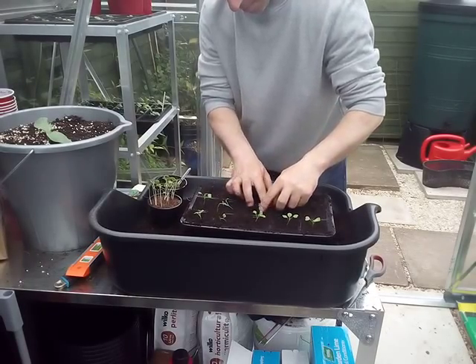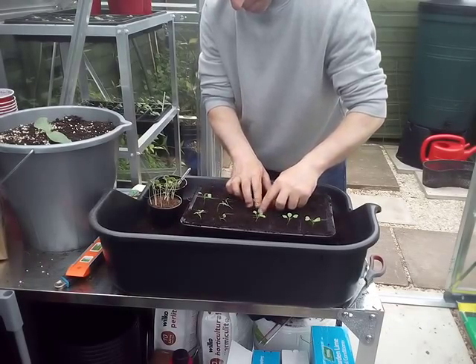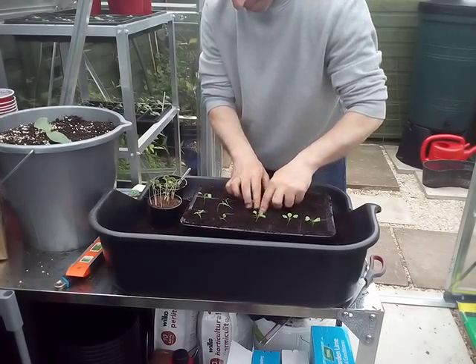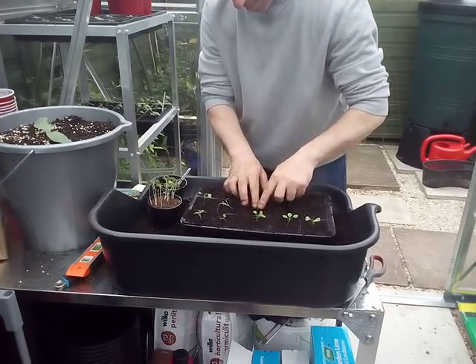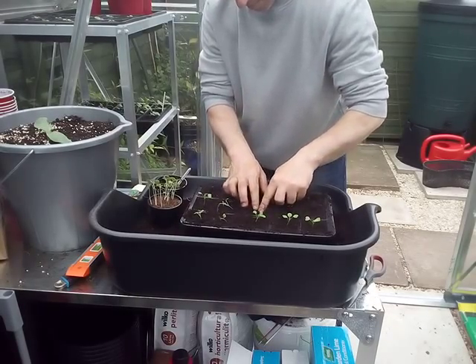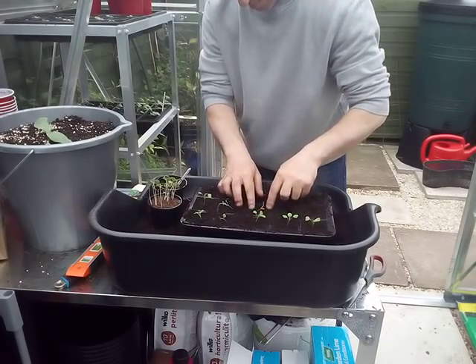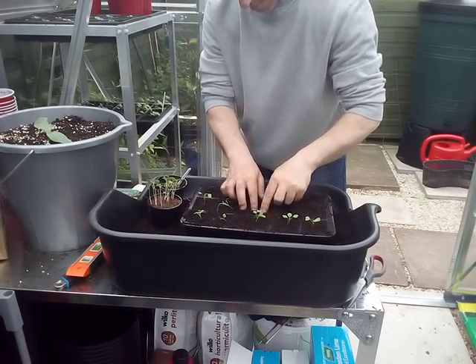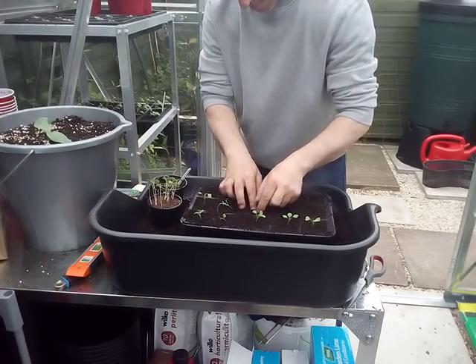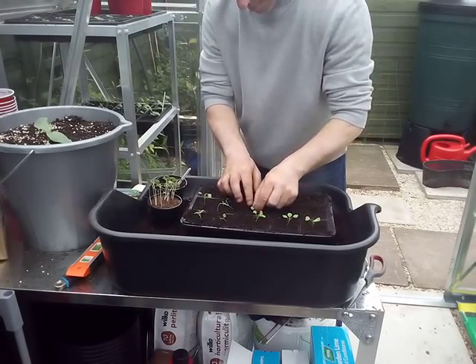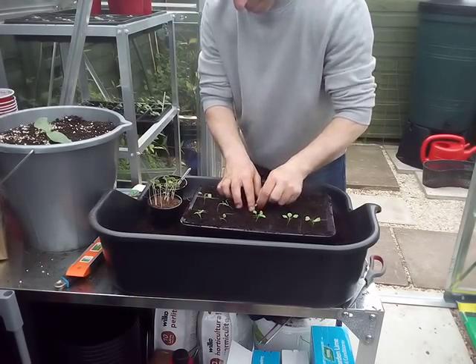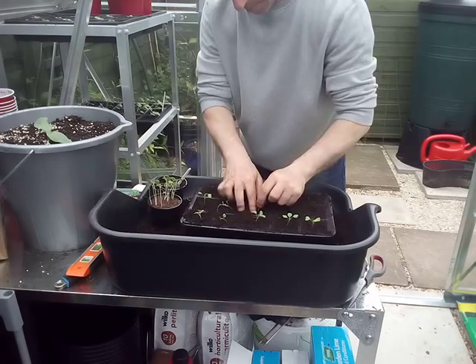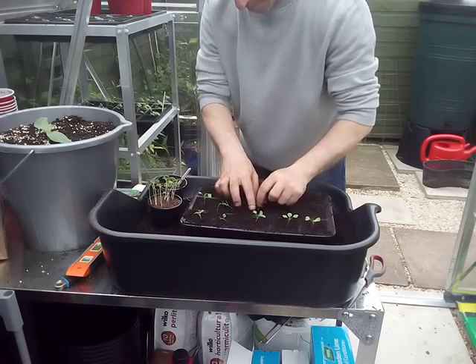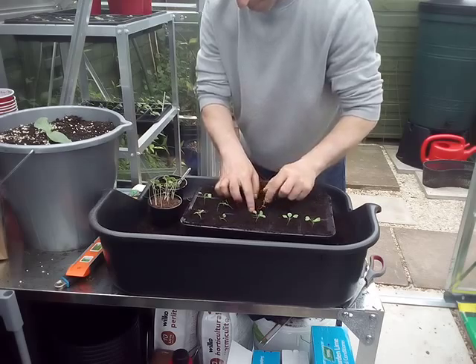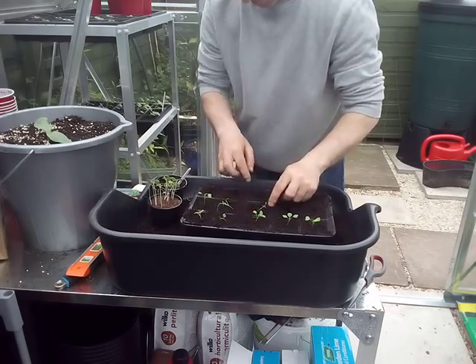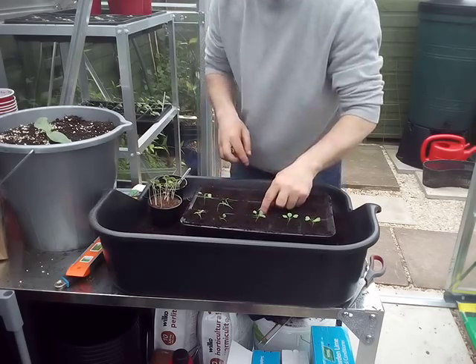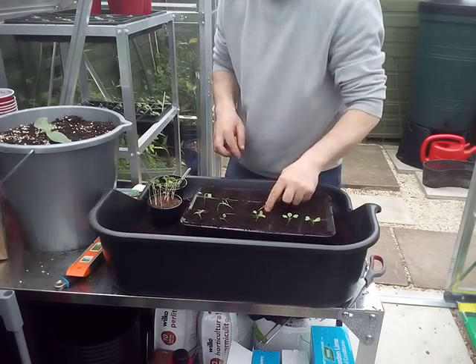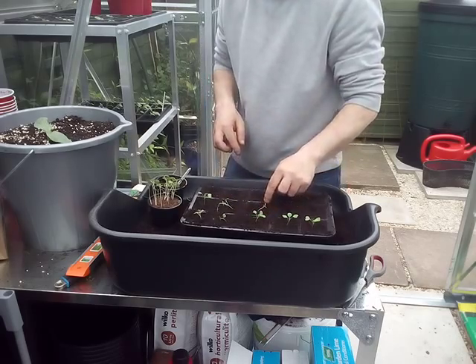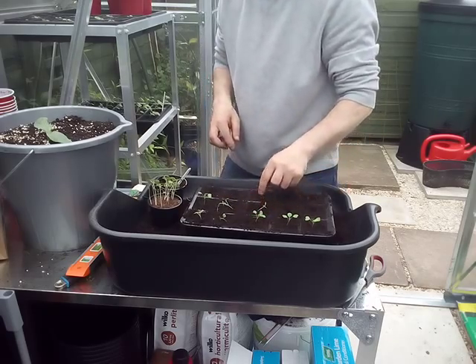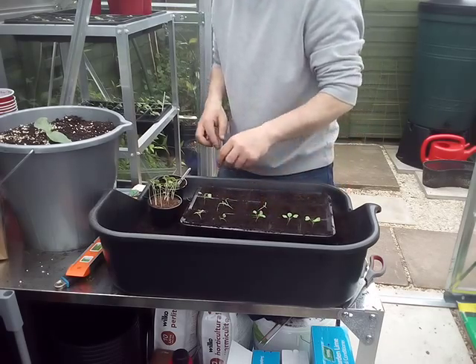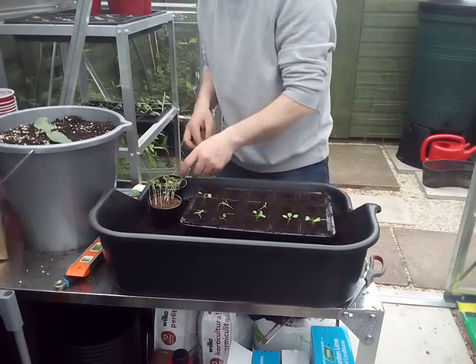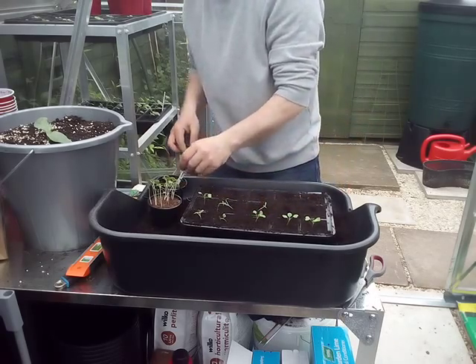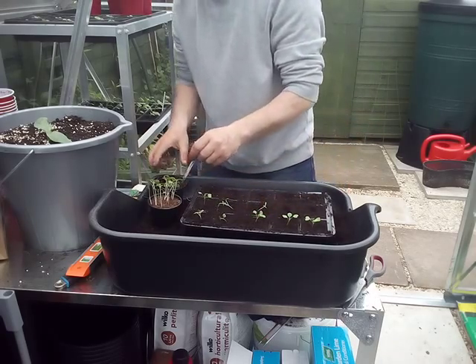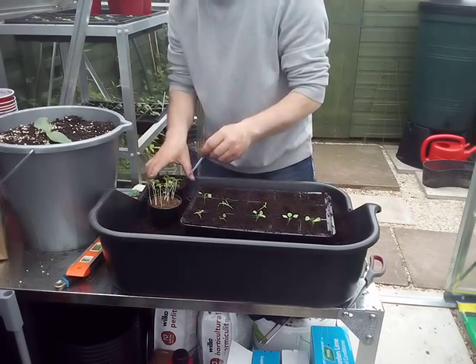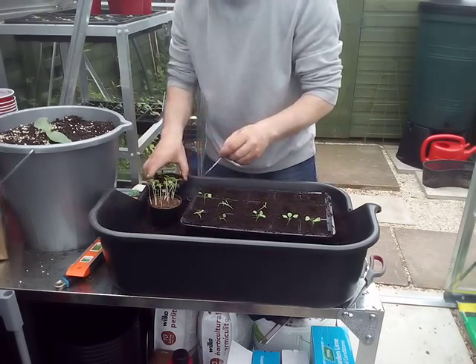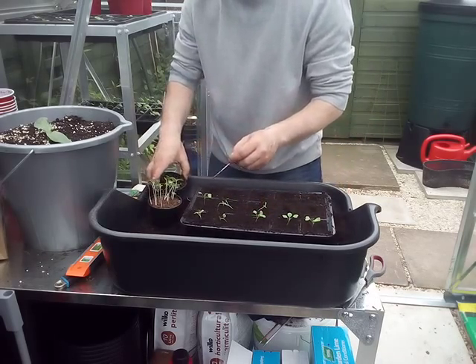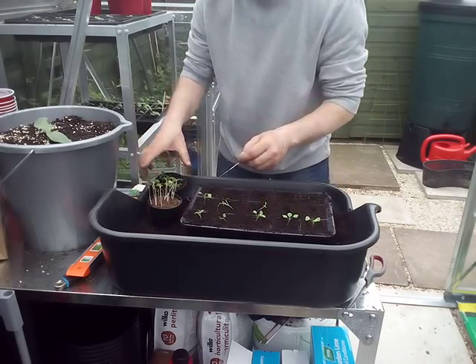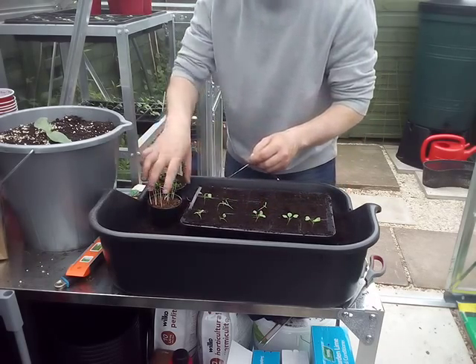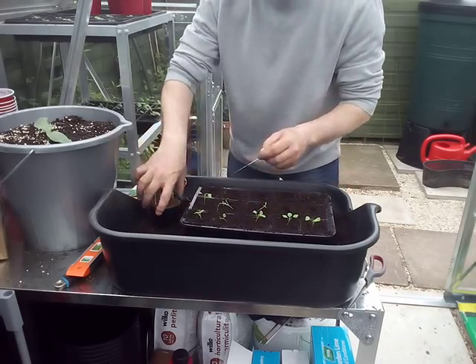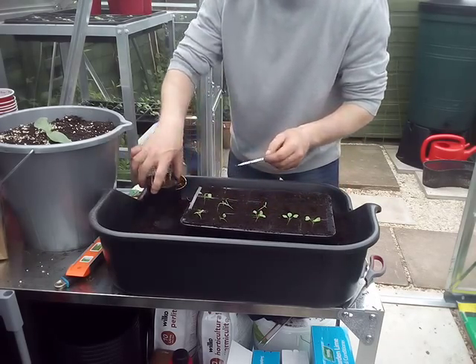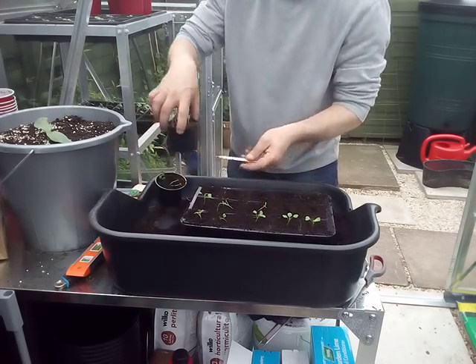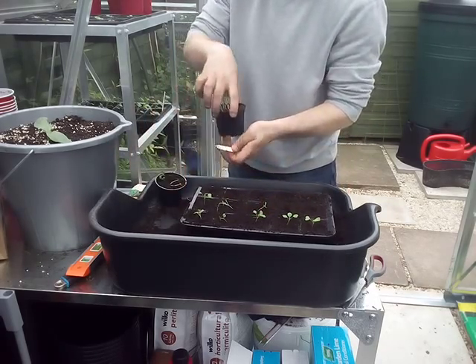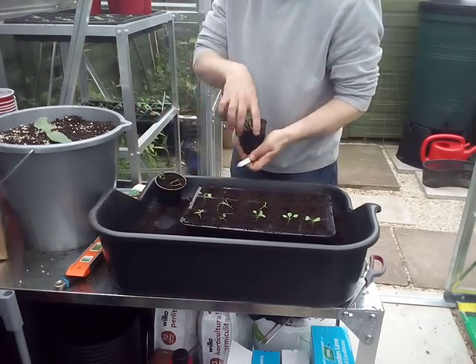Adam's getting in there with the potting on.